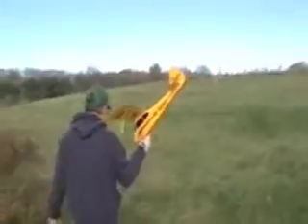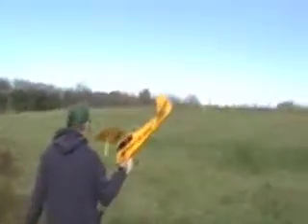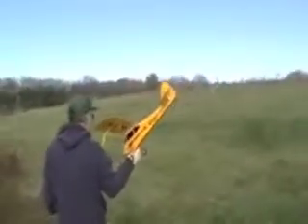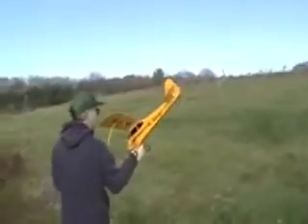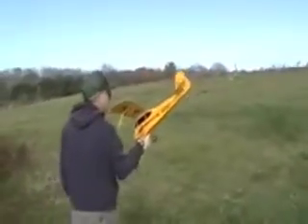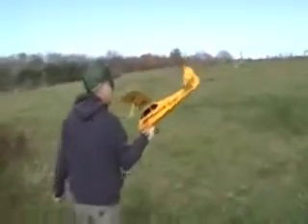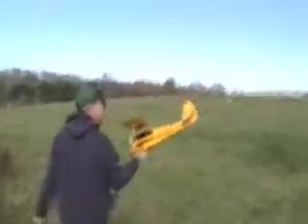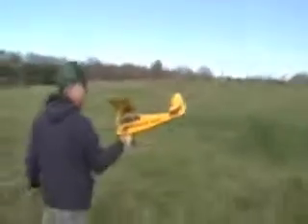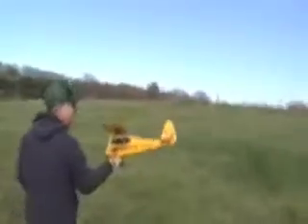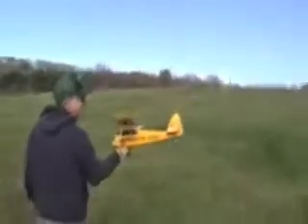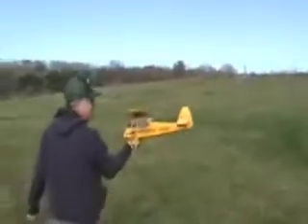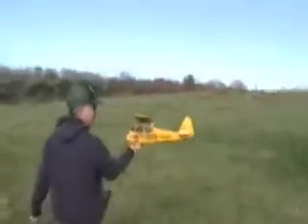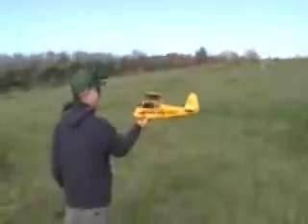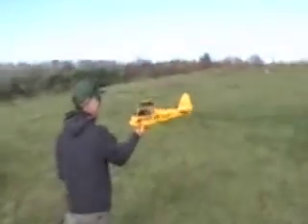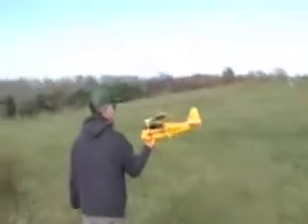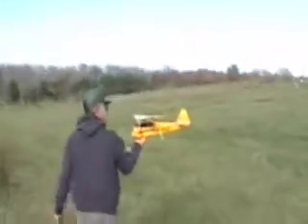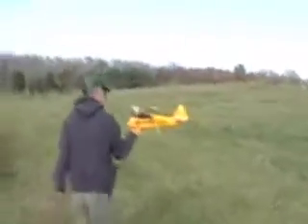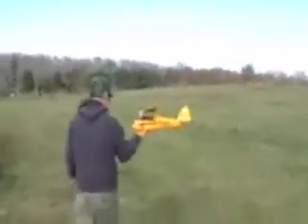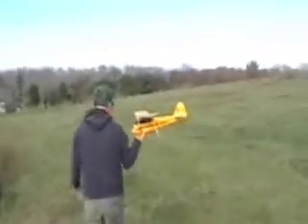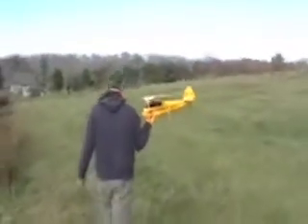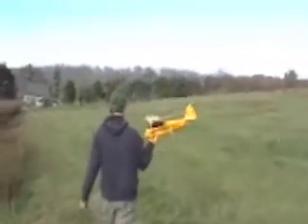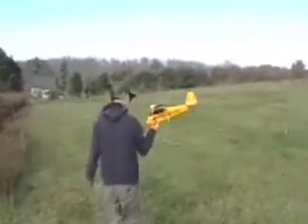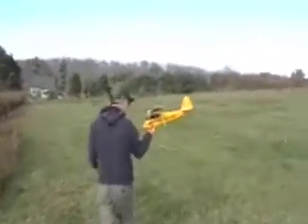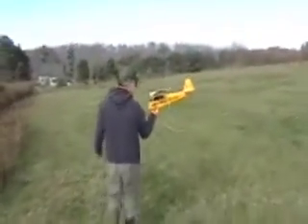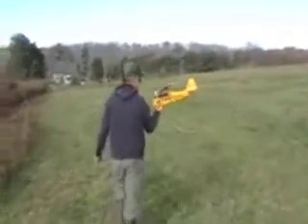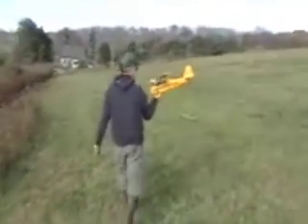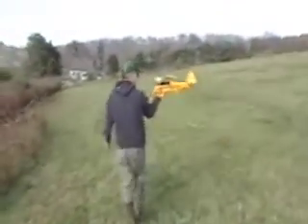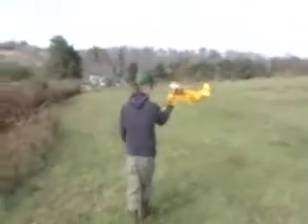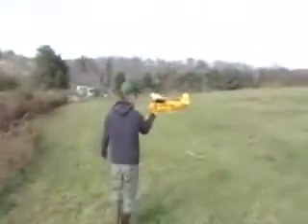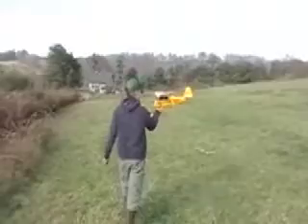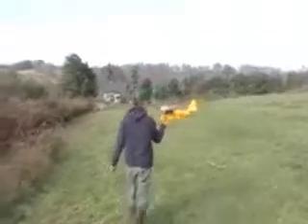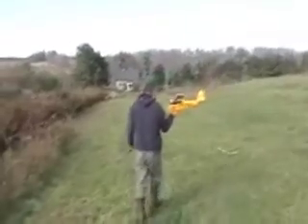I've got a whole bunch of parts for it, so I'll just rebuild it and we'll try it again someday. We can make it bigger, stronger, and faster. Yes, we can fly a few more.